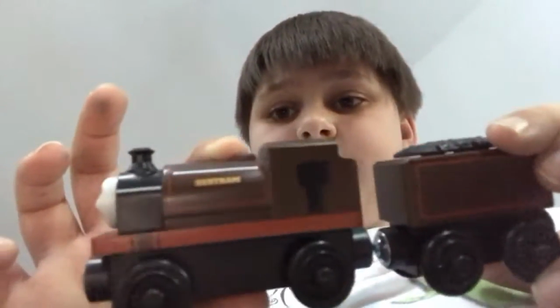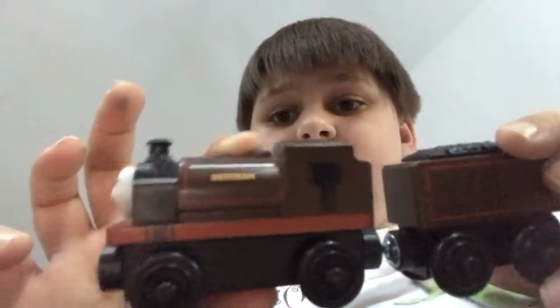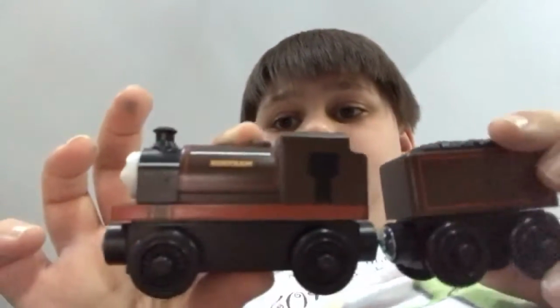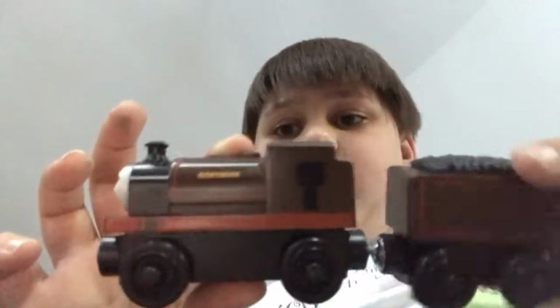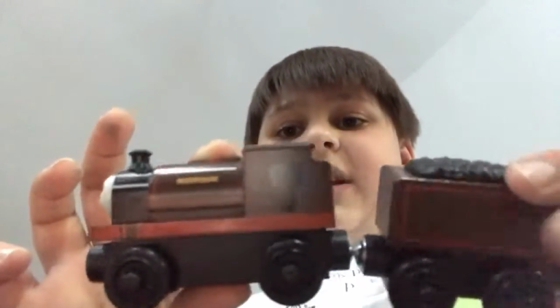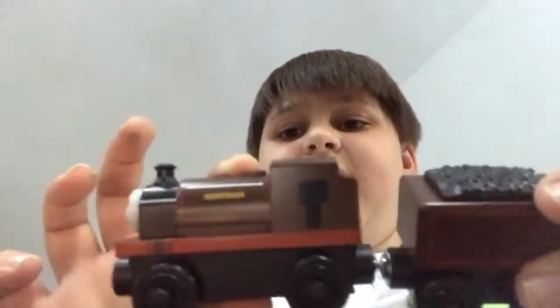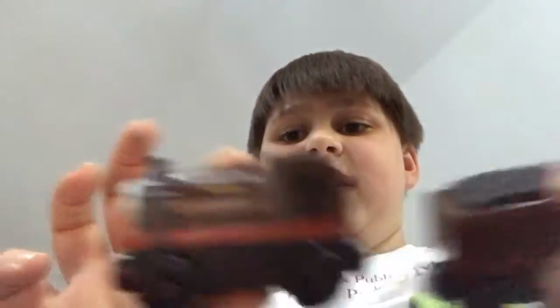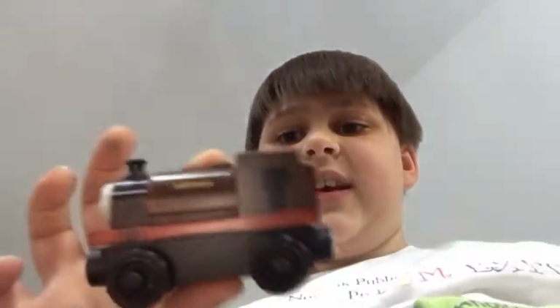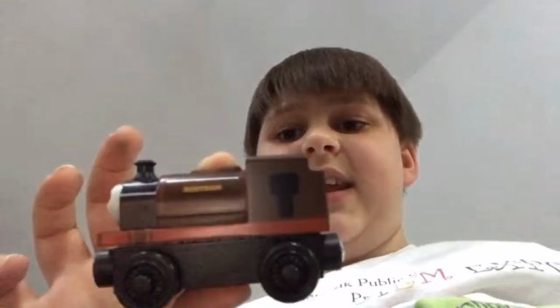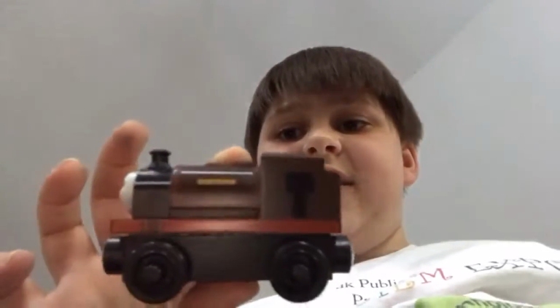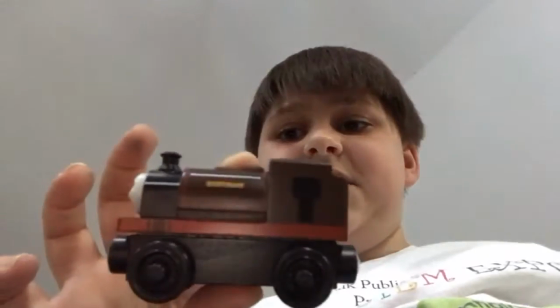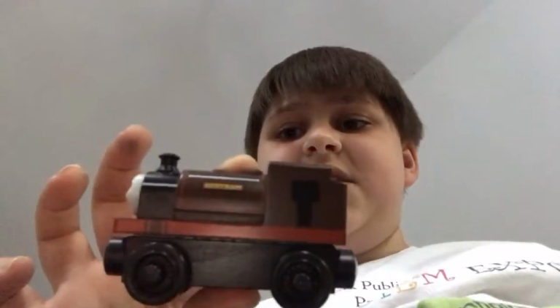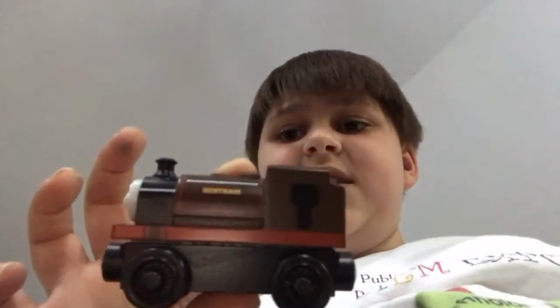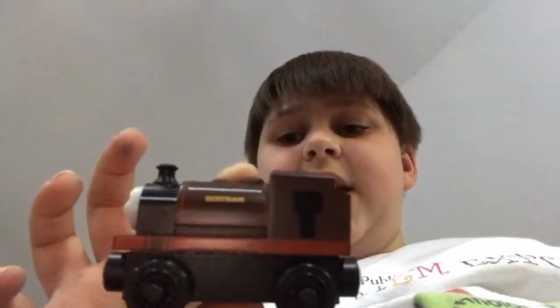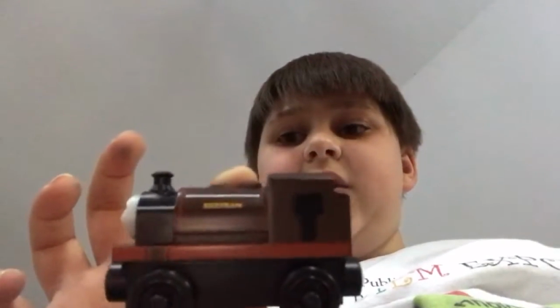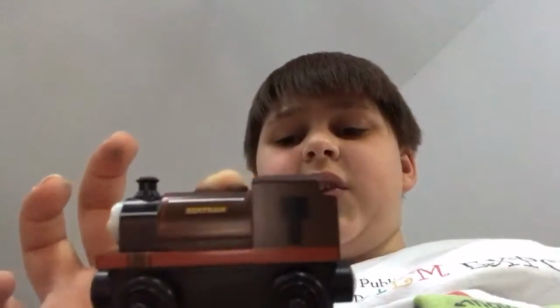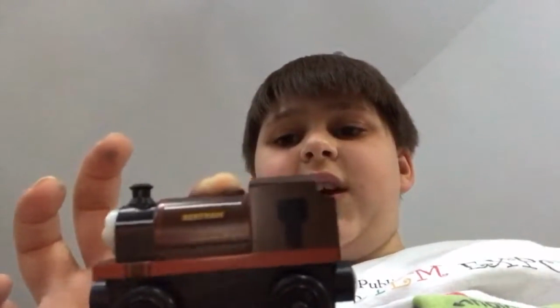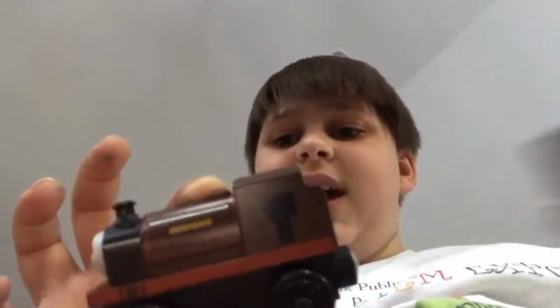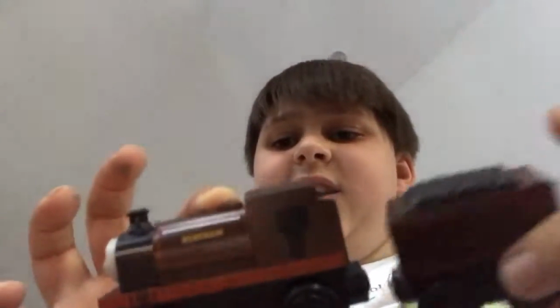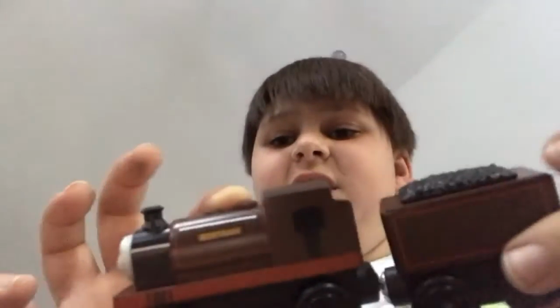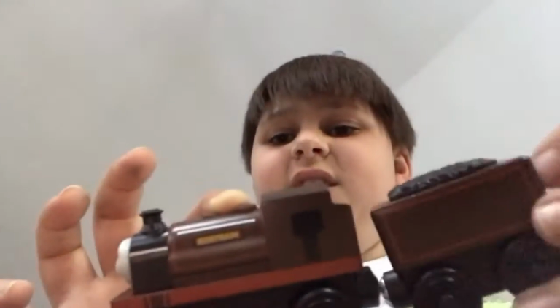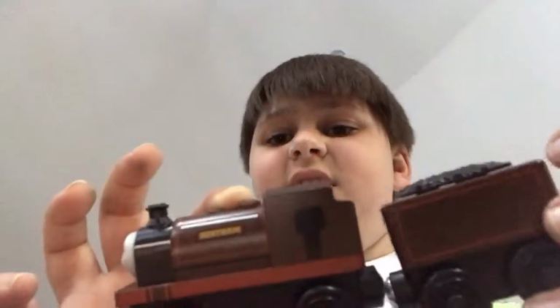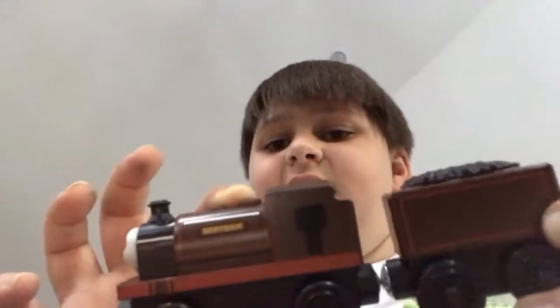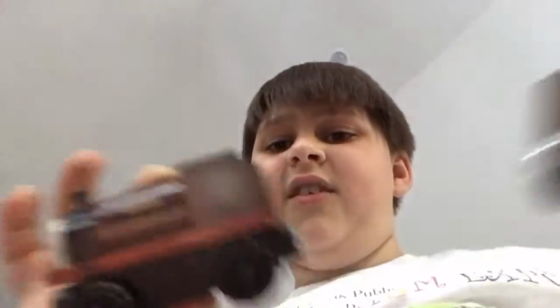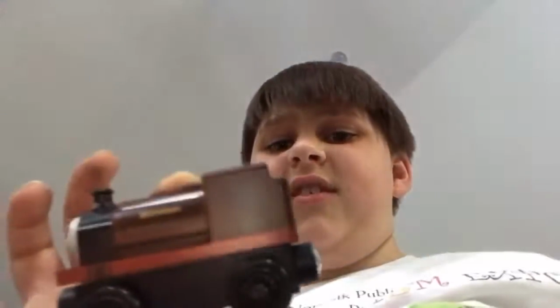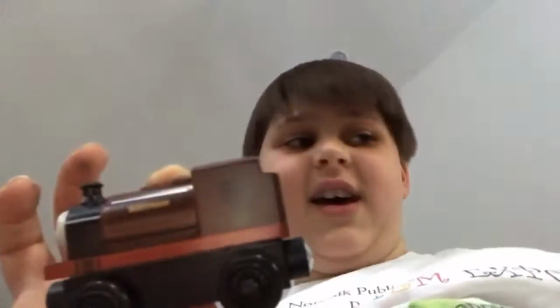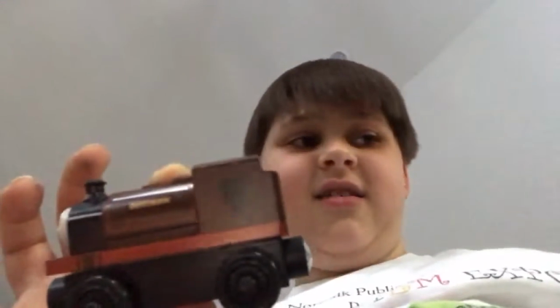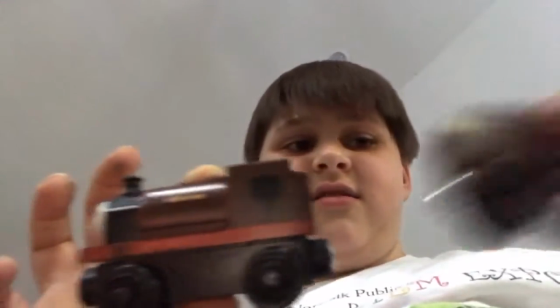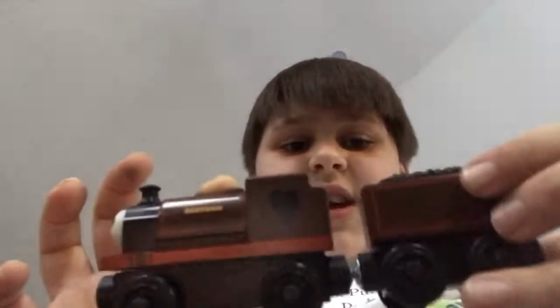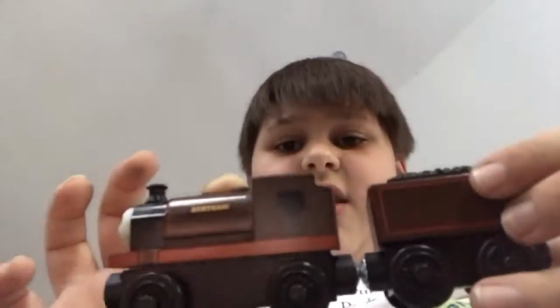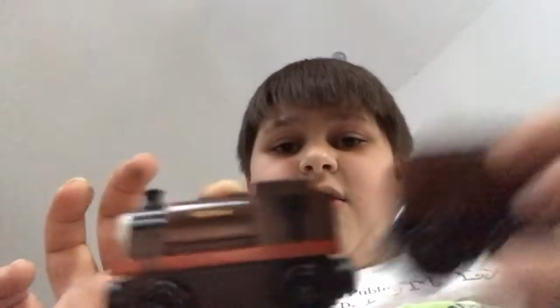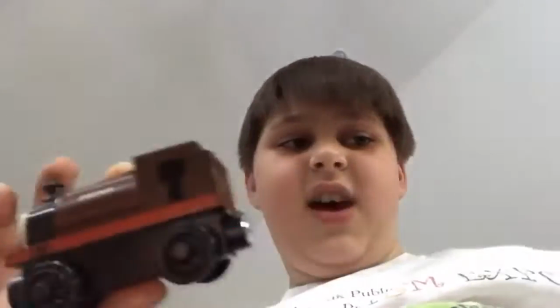Okay, I got him out. So as you can see on the bottom, that's Bertram's tender. What I like about him is you can basically convert him into a tank engine or a tender engine. Look — now he looks like a tender engine, now he looks like a tank engine. Tender, tank.